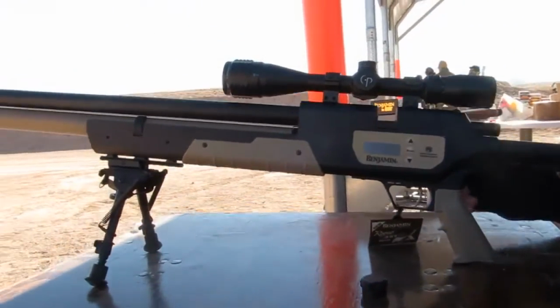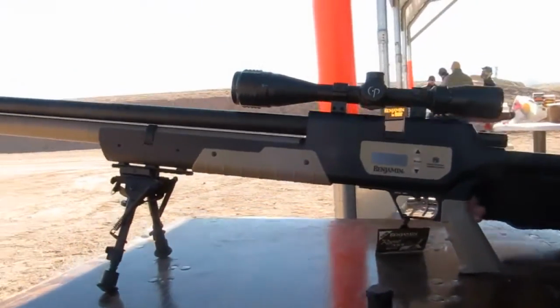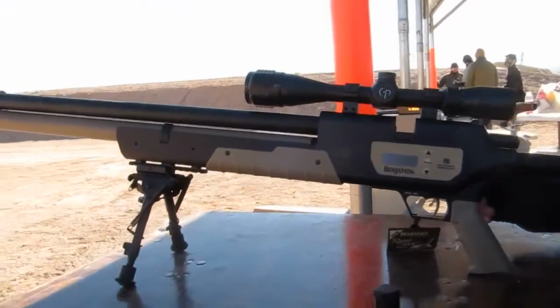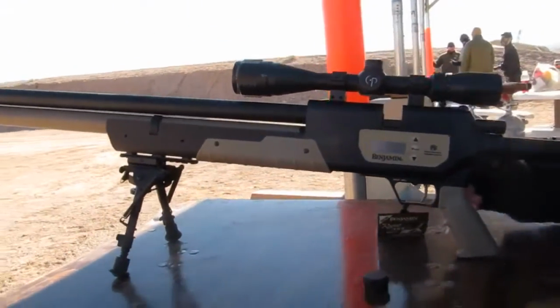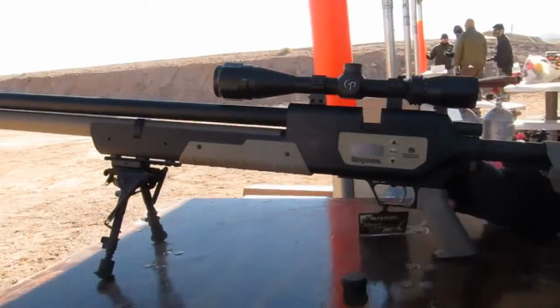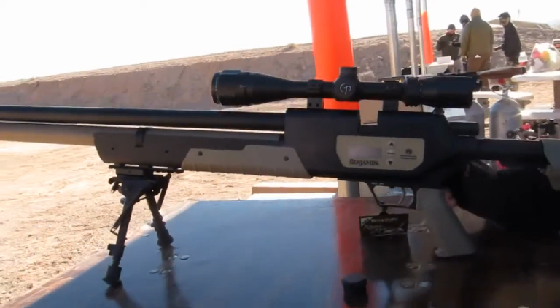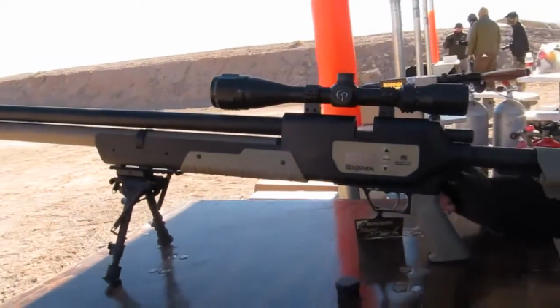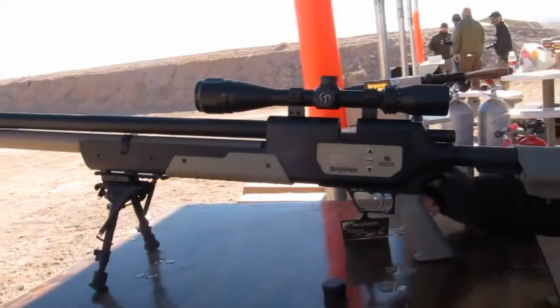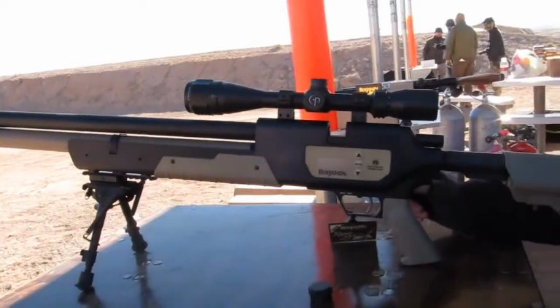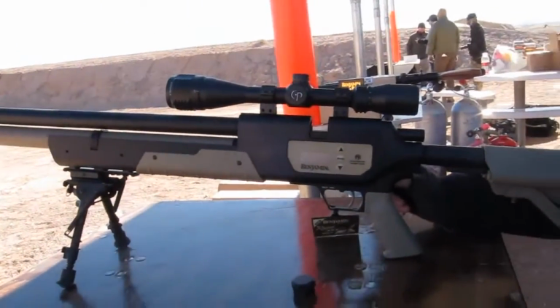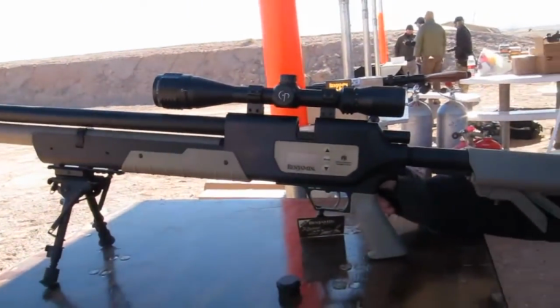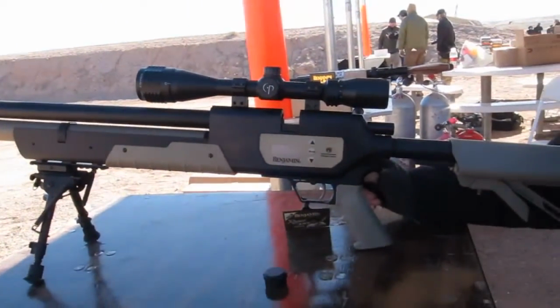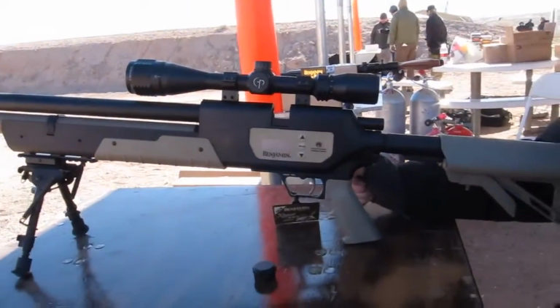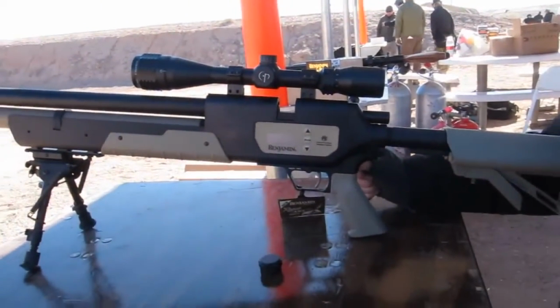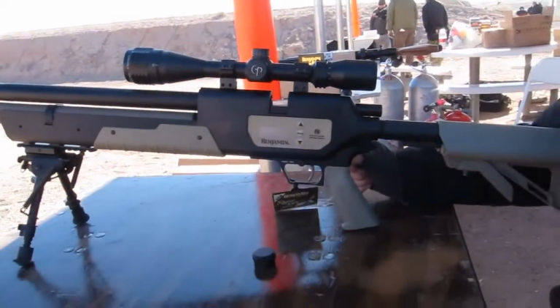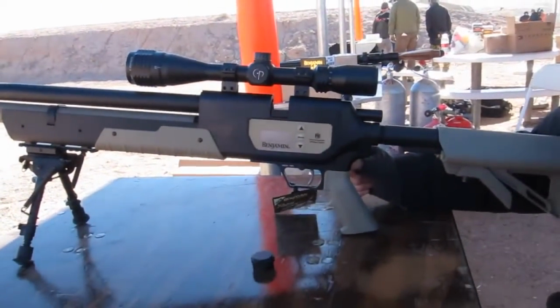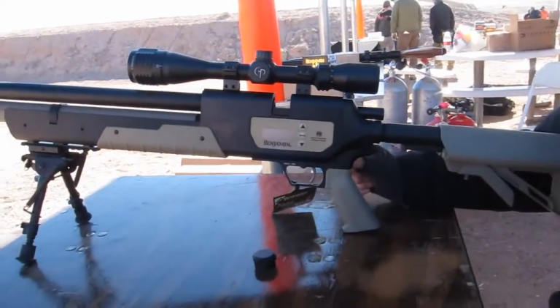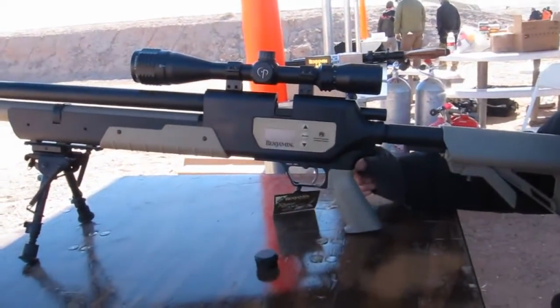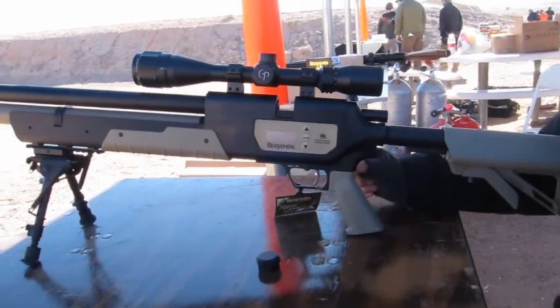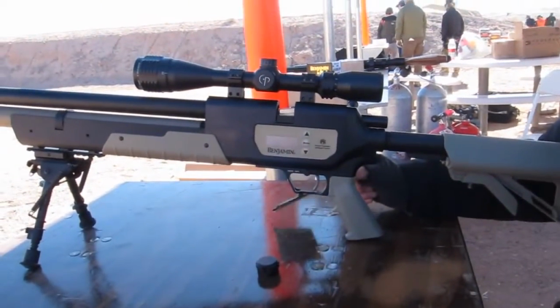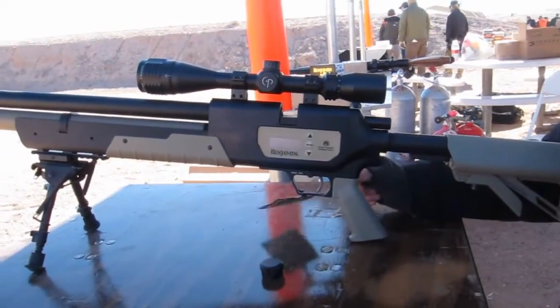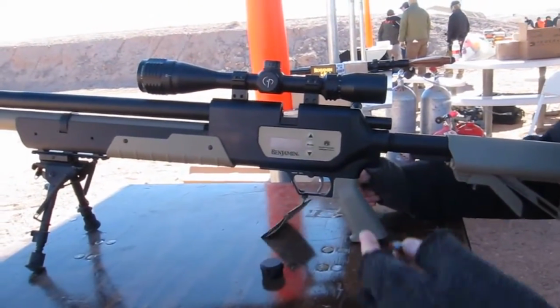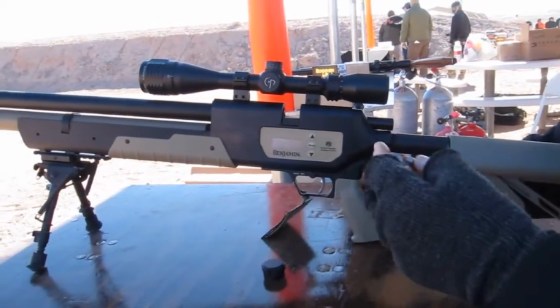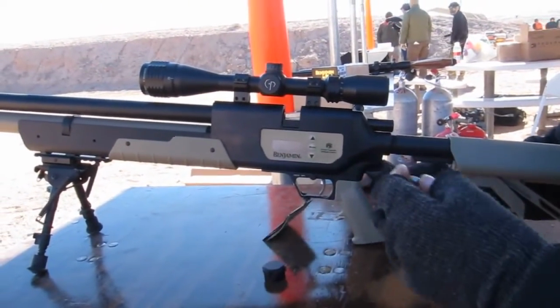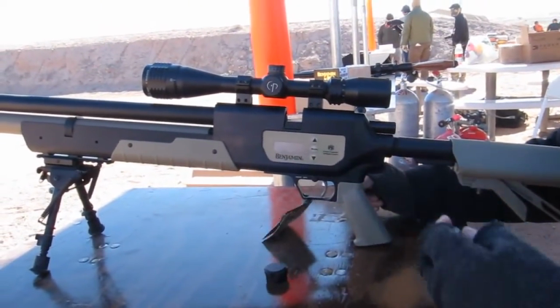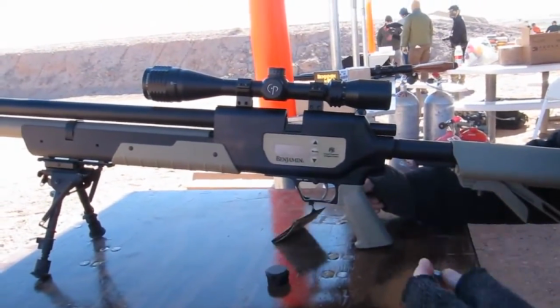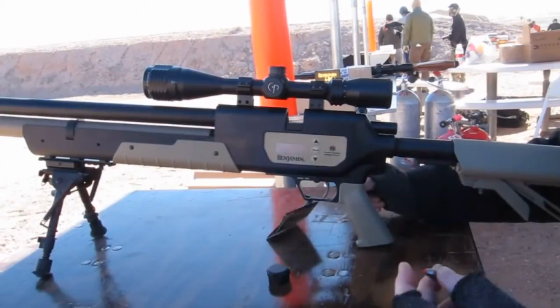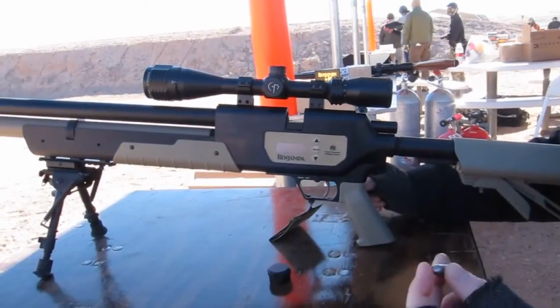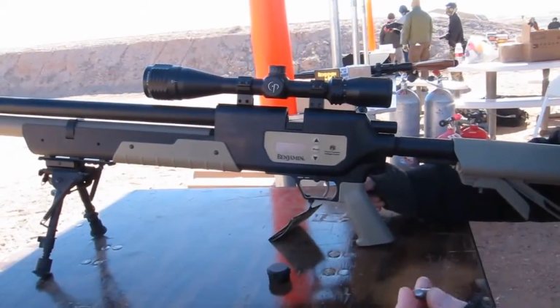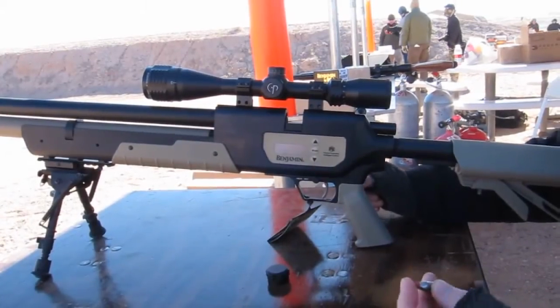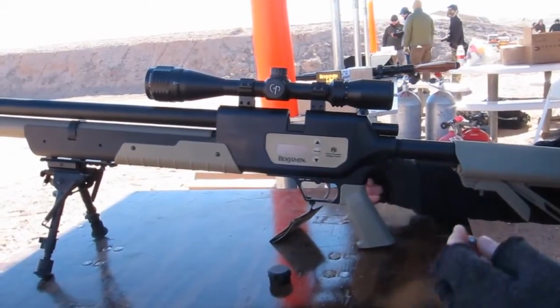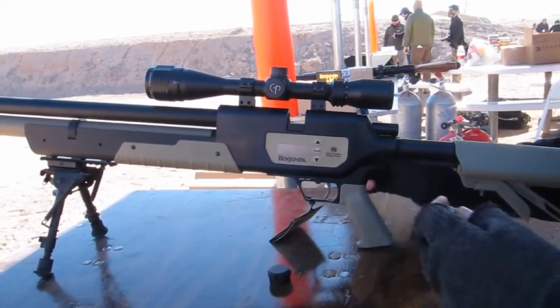And it does come with a six round magazine. We've got it set up here with a single shot.